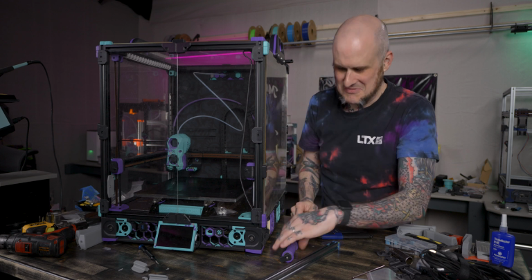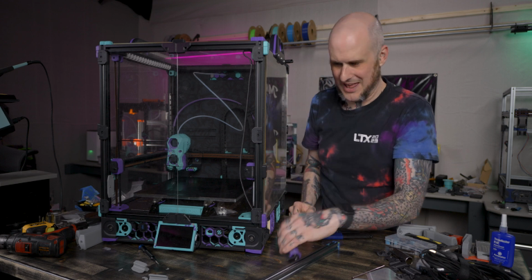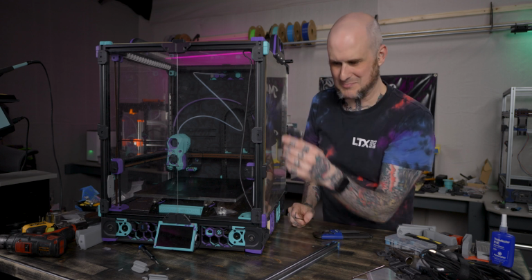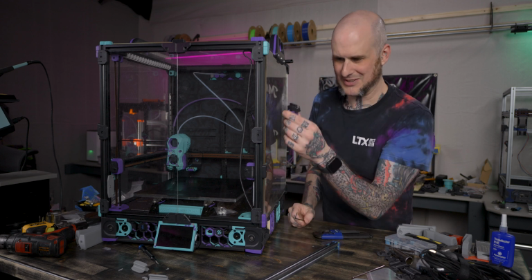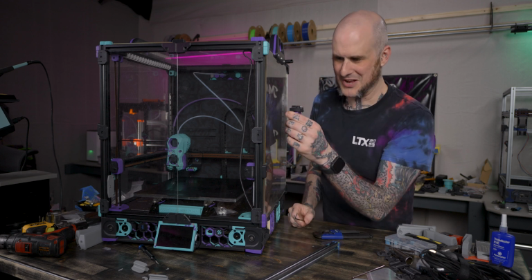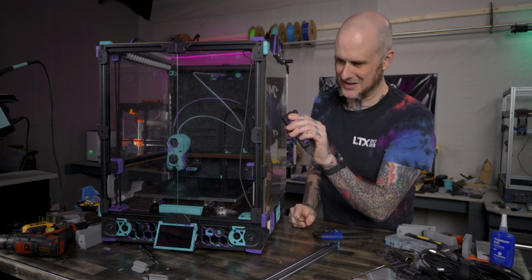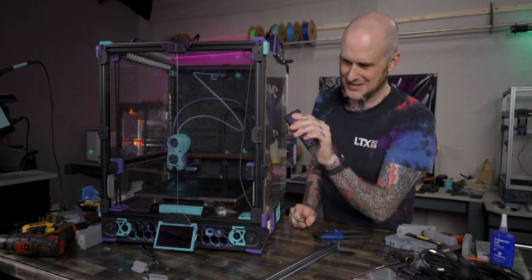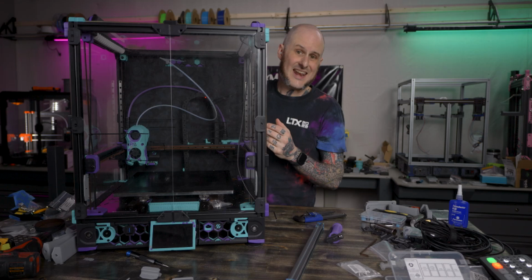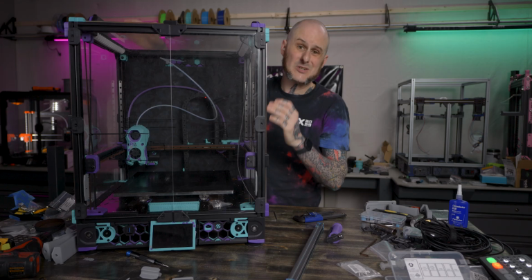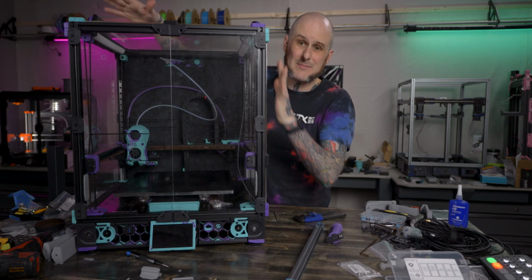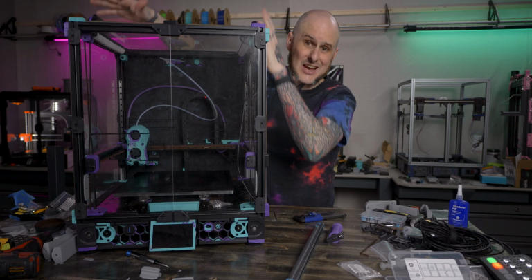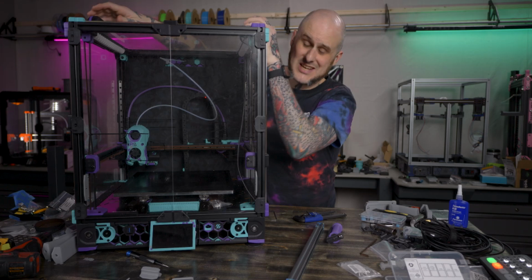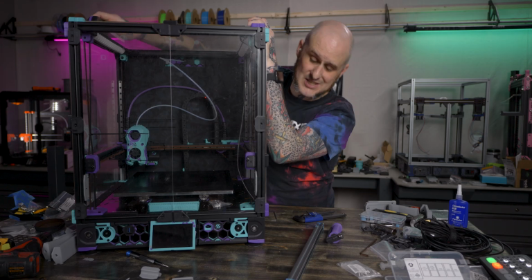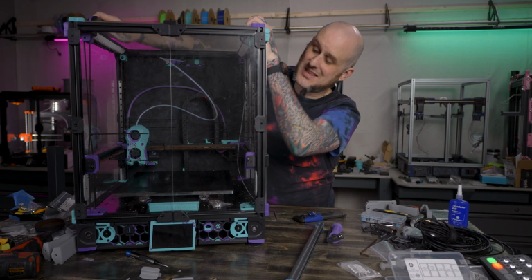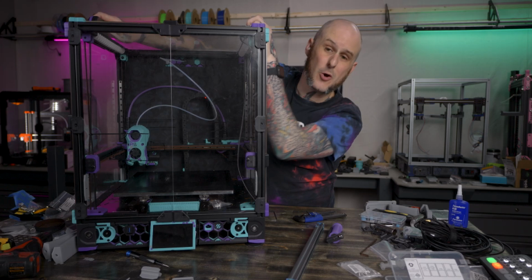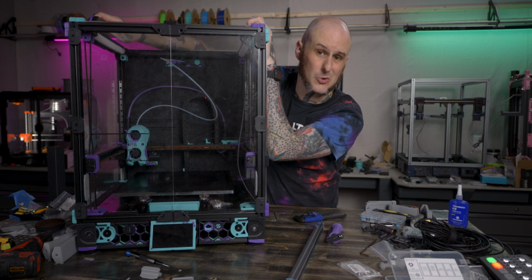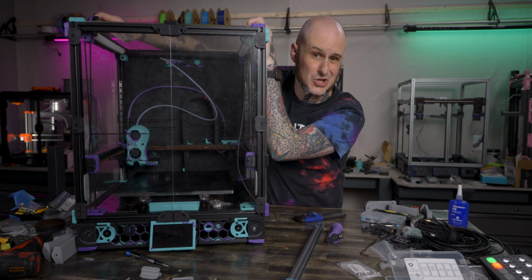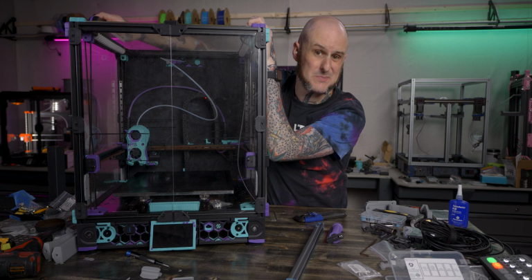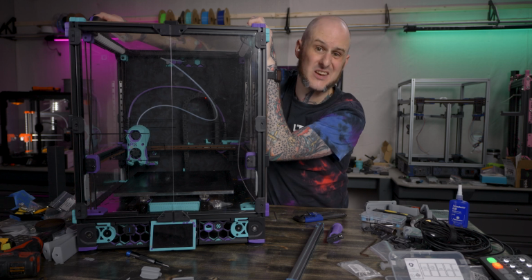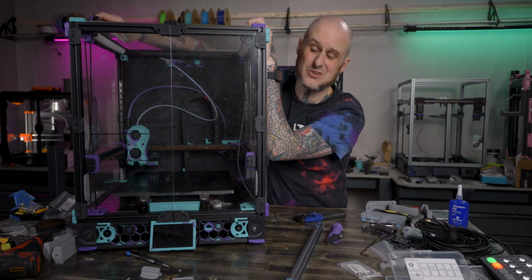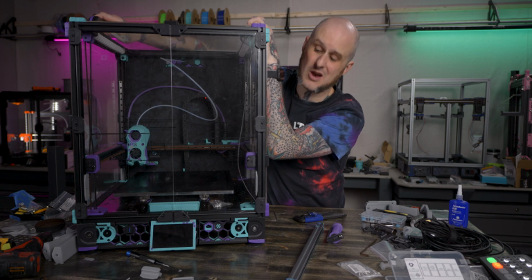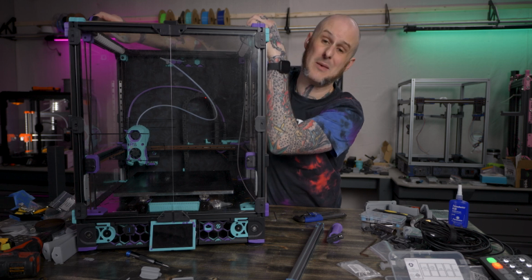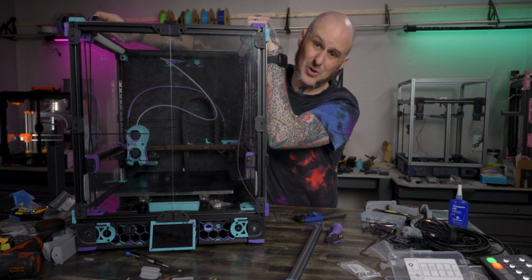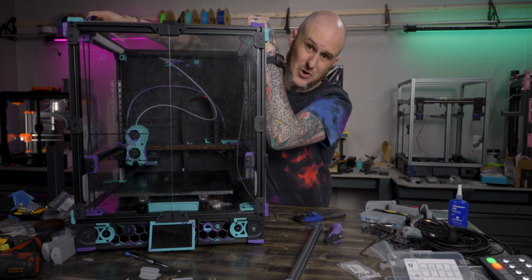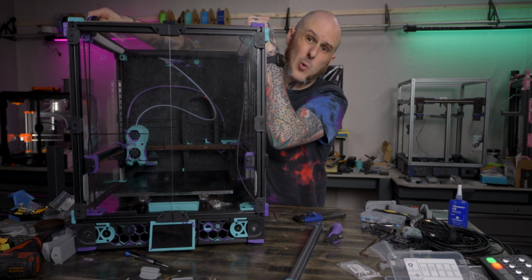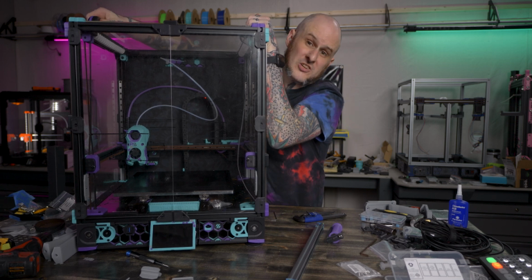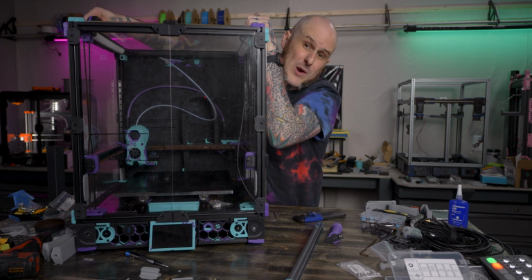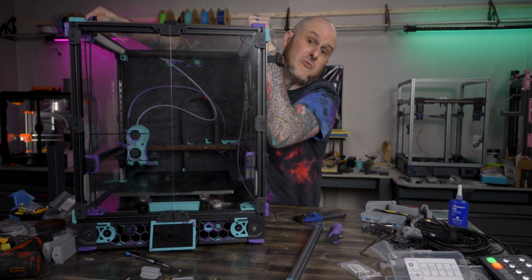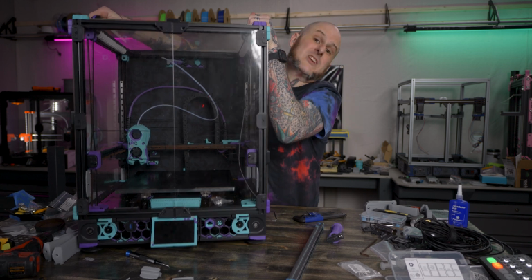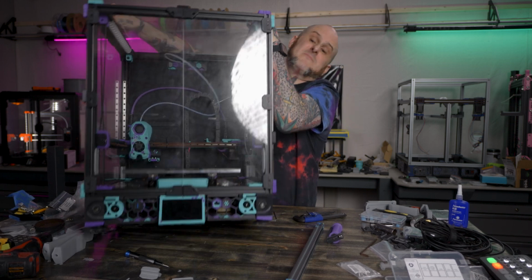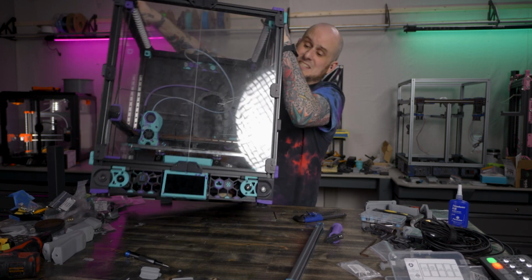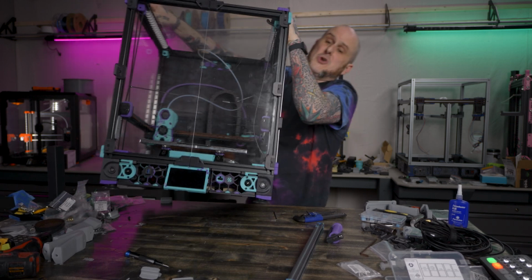Well, that was barely on there. Now it's time to actually take this thing over to the workshop side of the studio and build a wooden crate for it. Let's go.